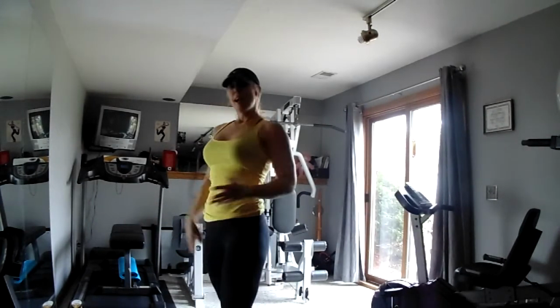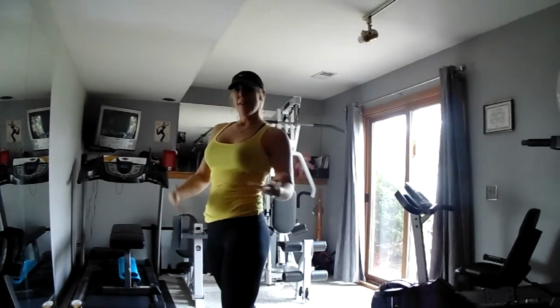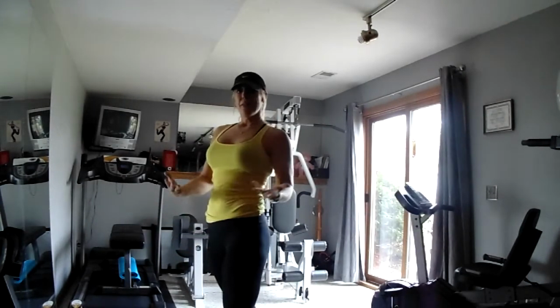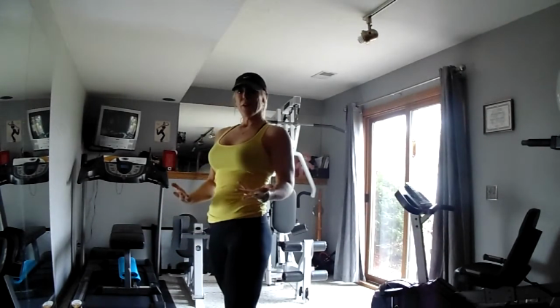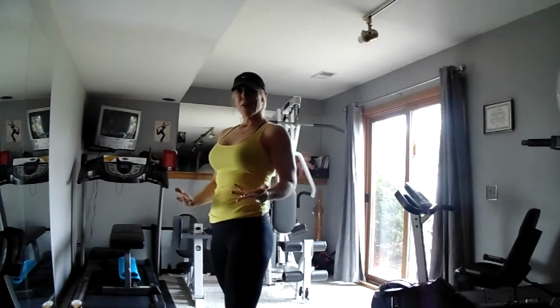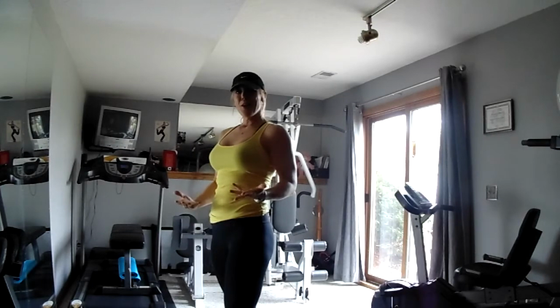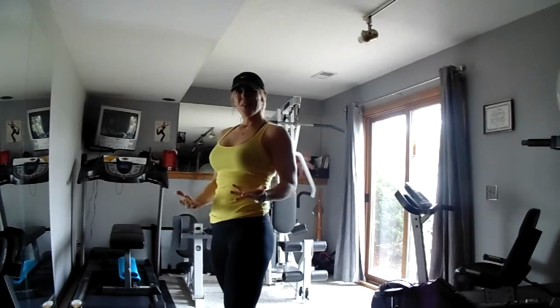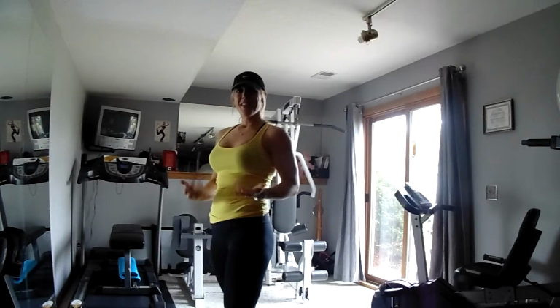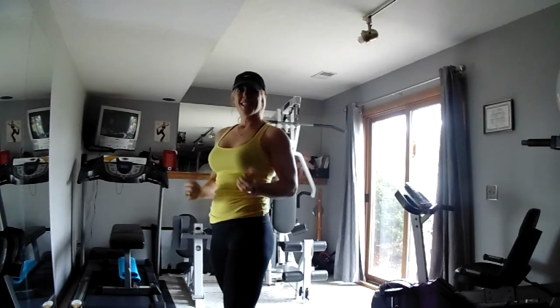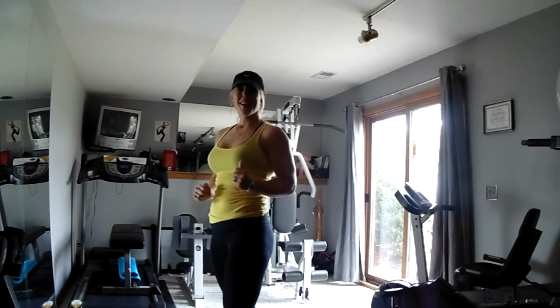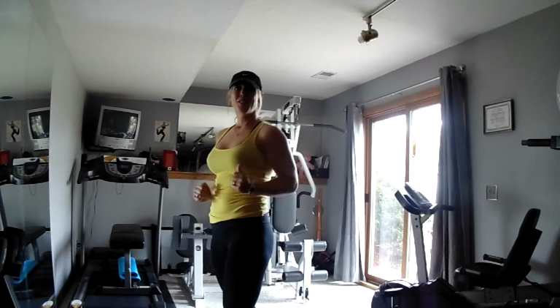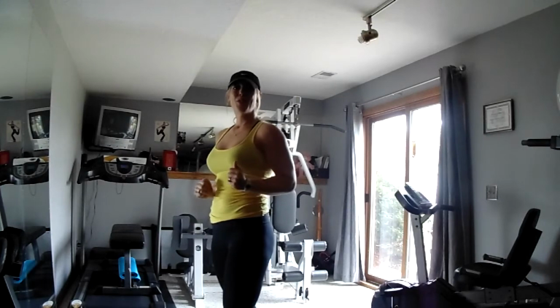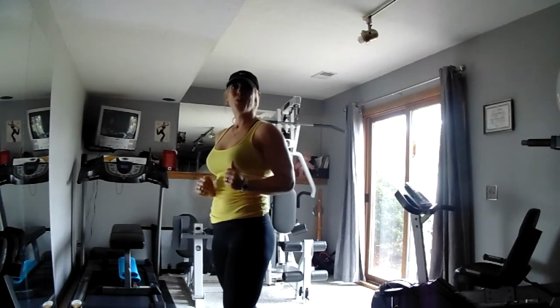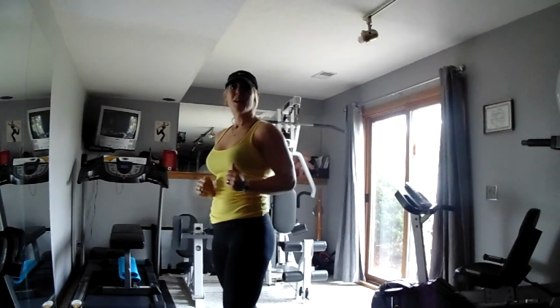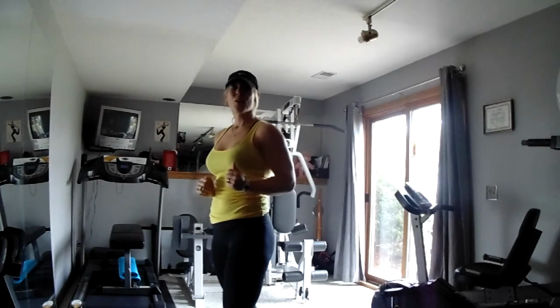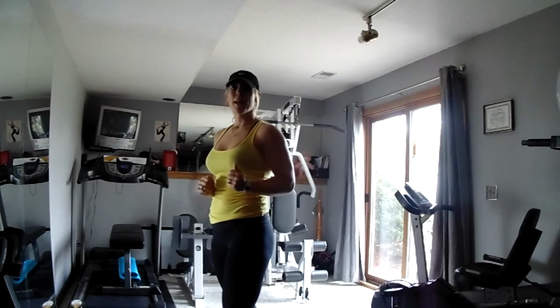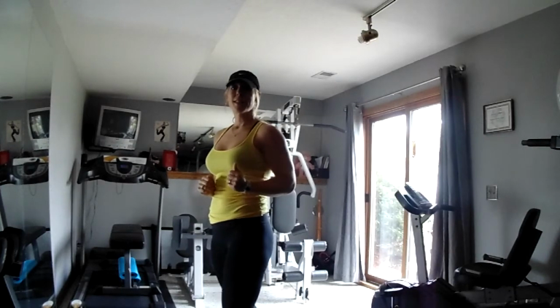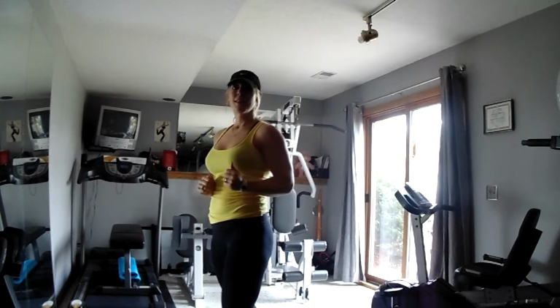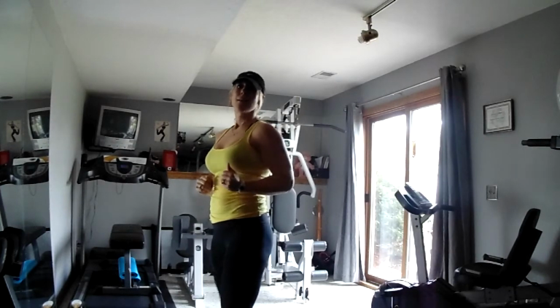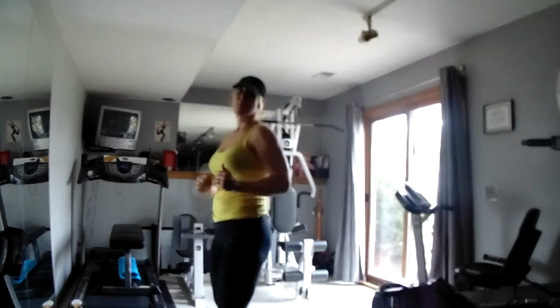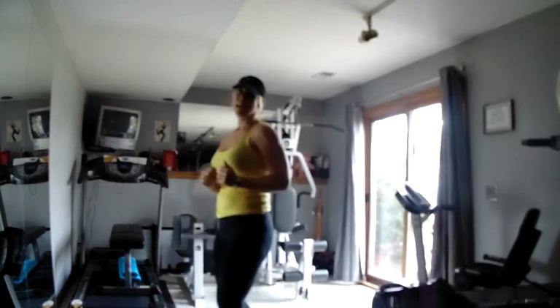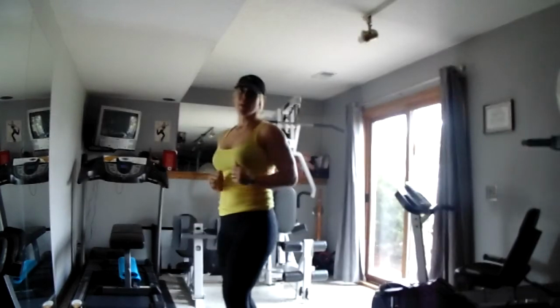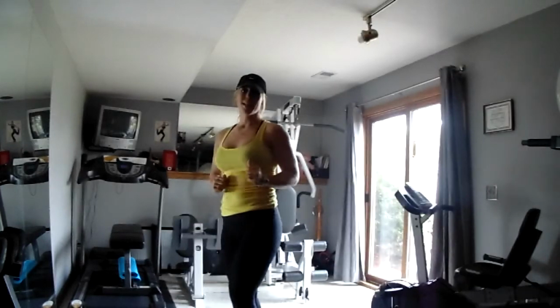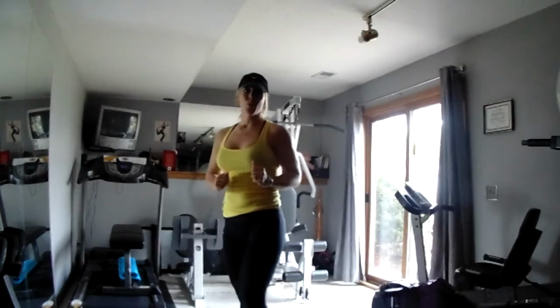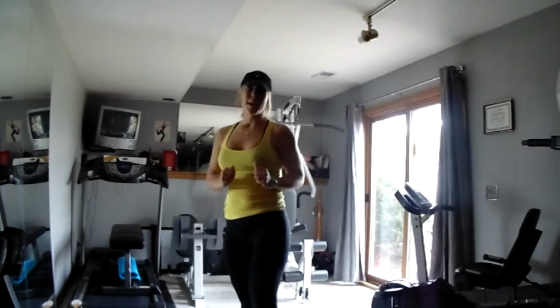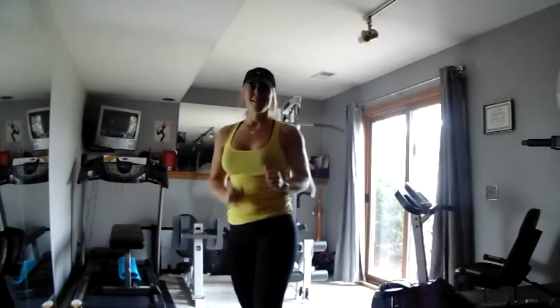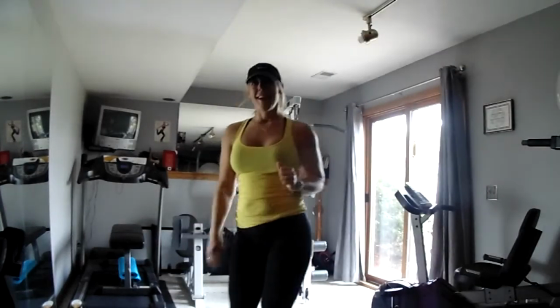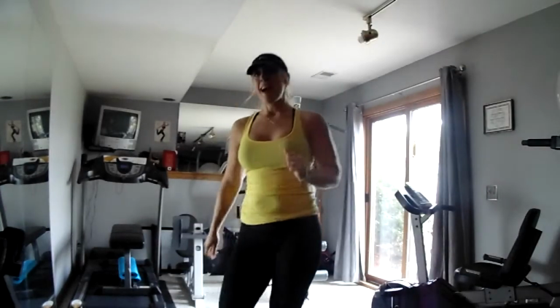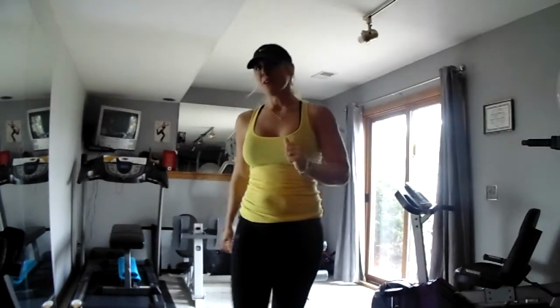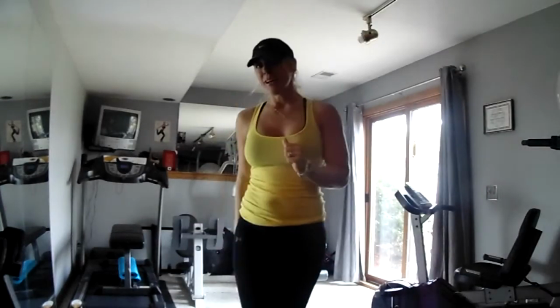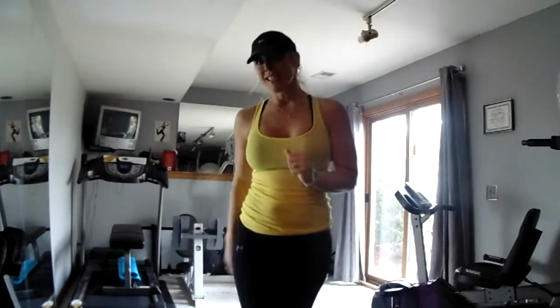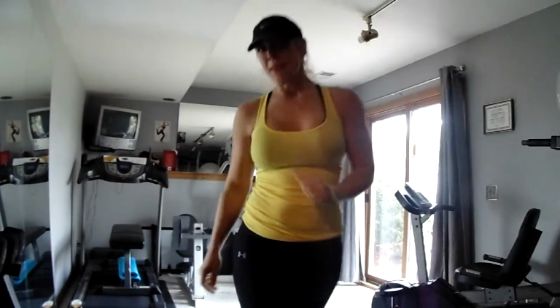And there you go. That's how you do a correct body weight squat. Have a great day.